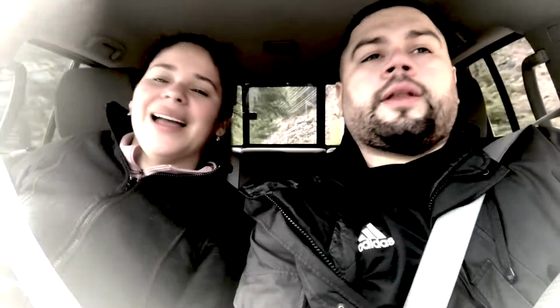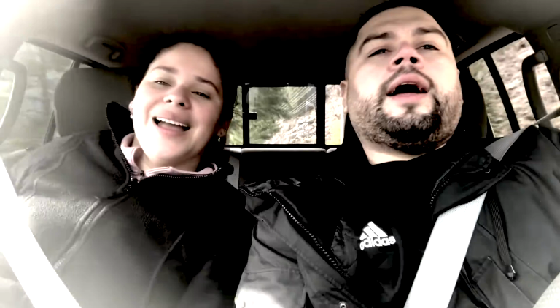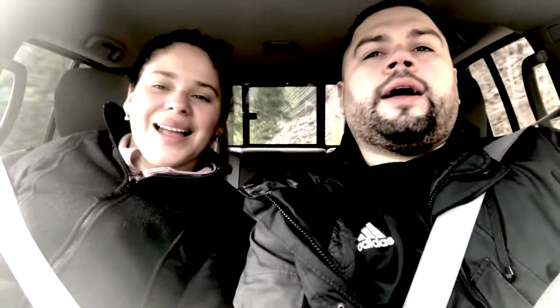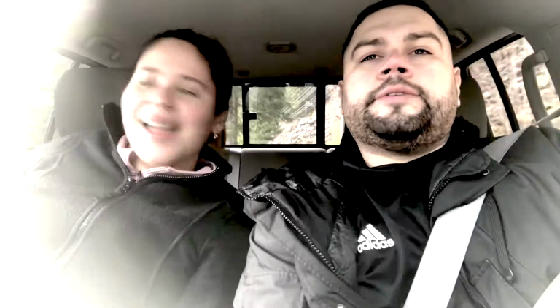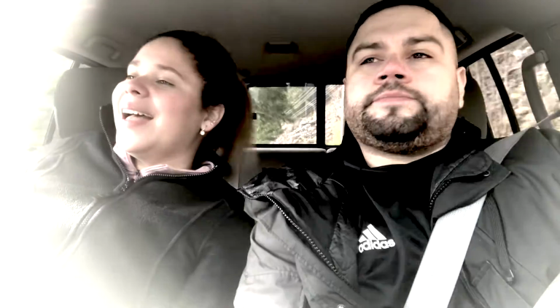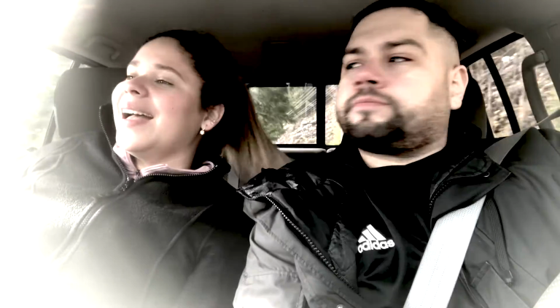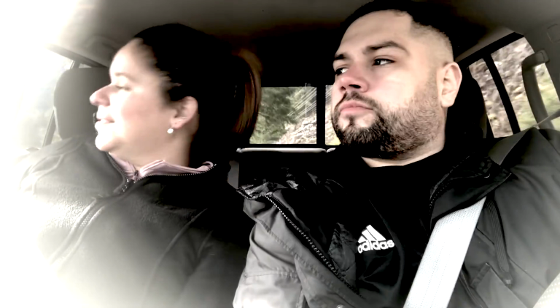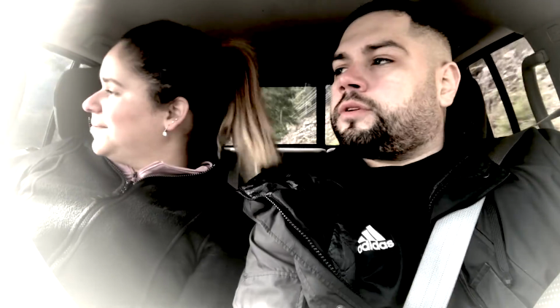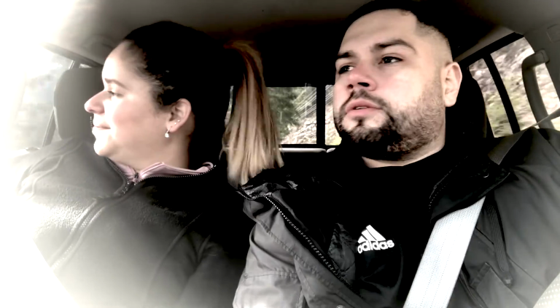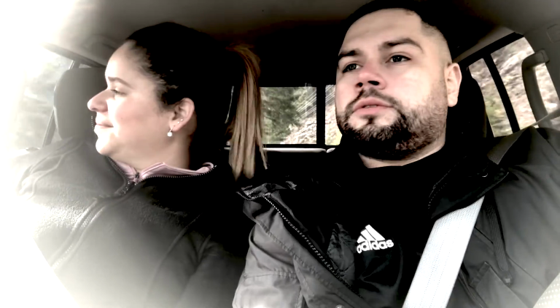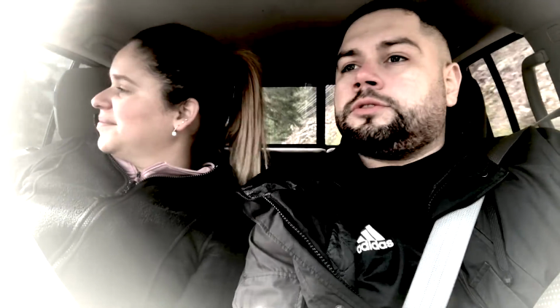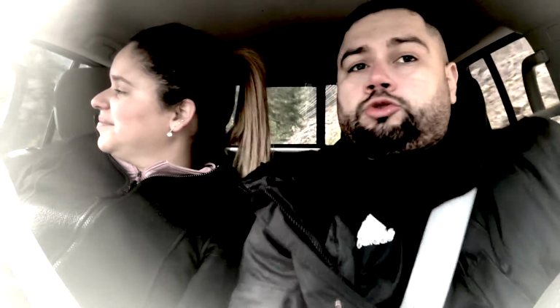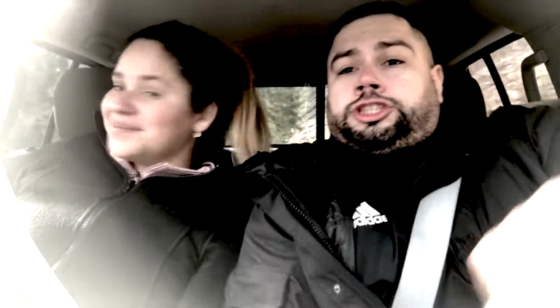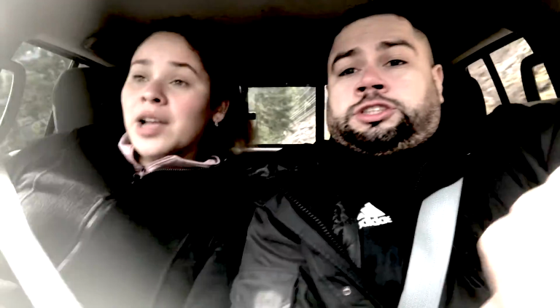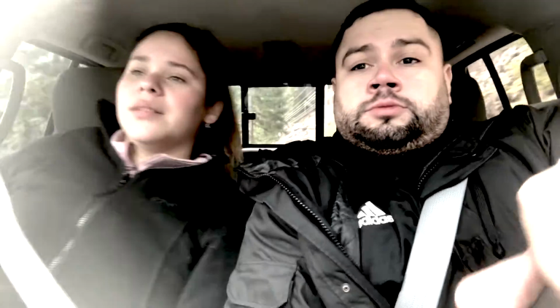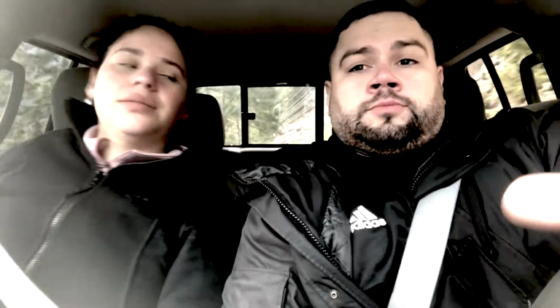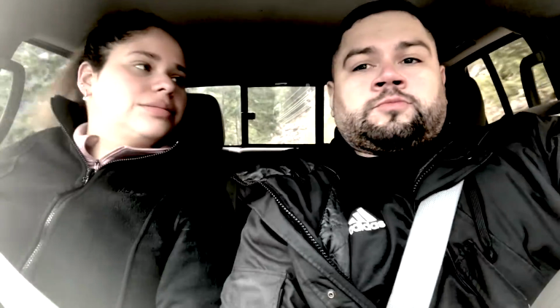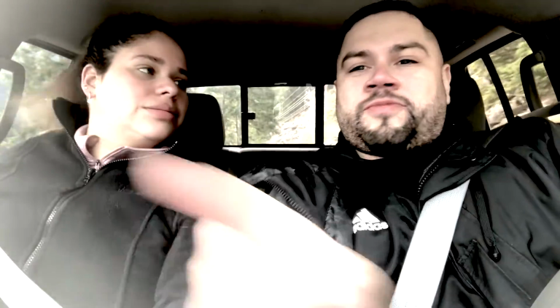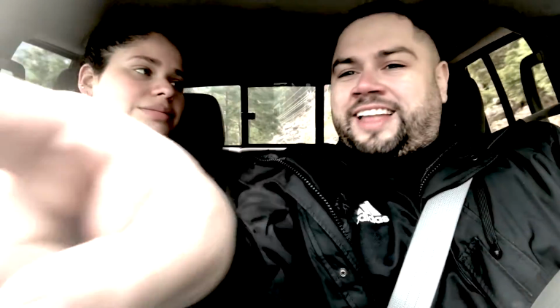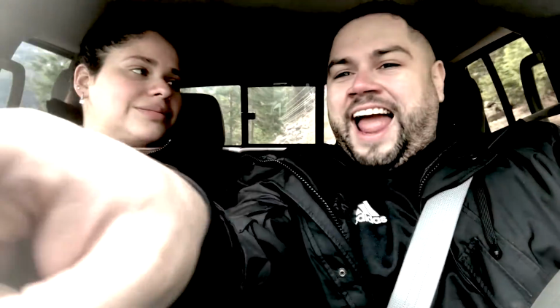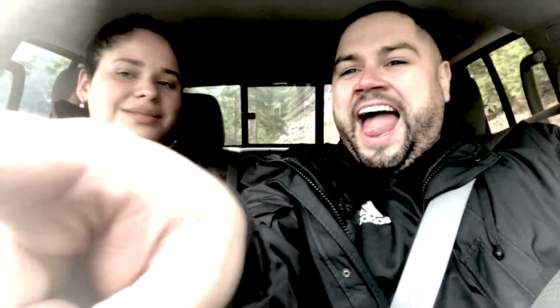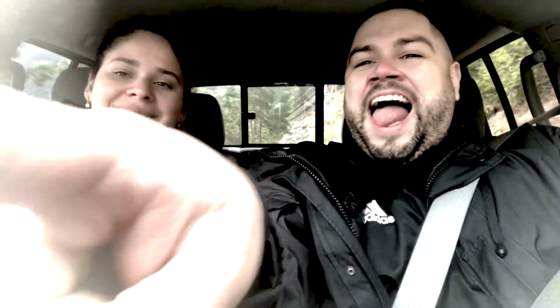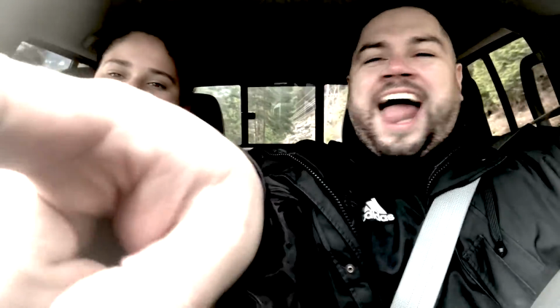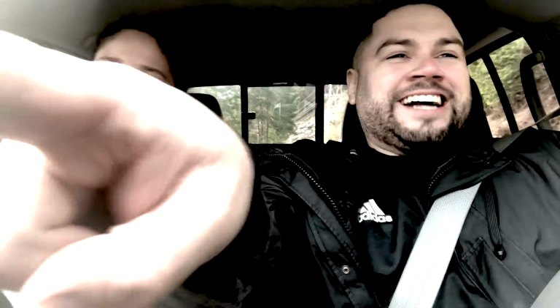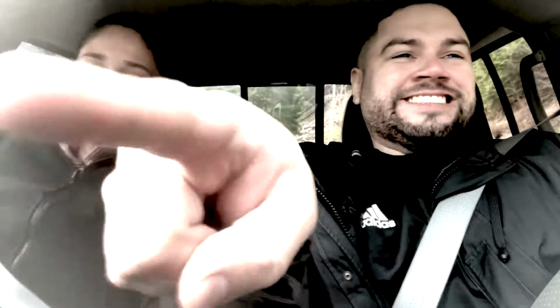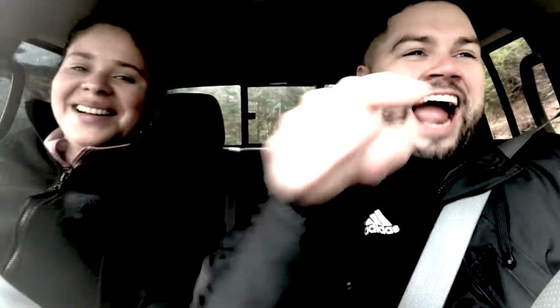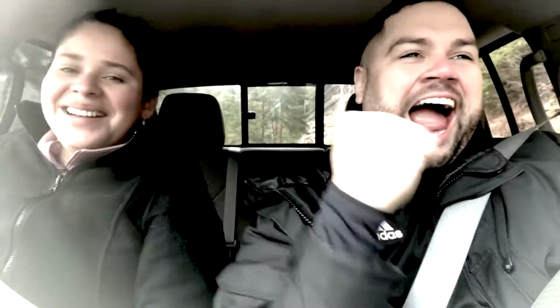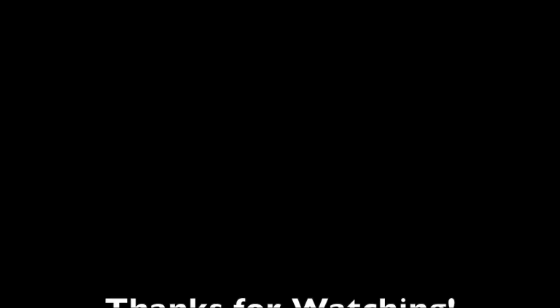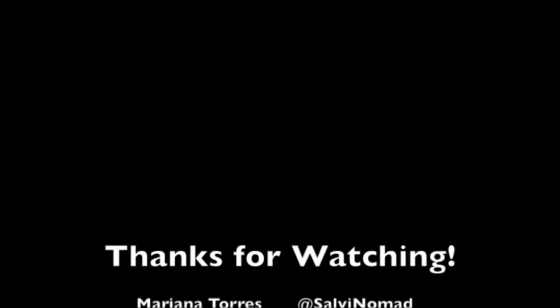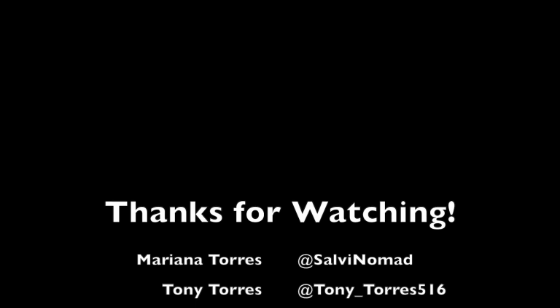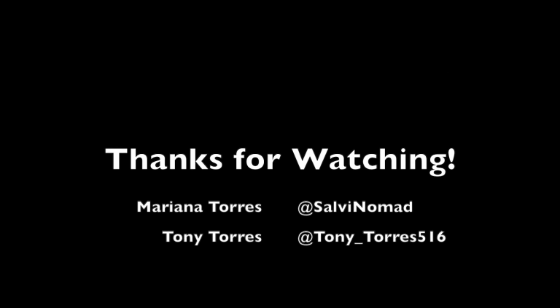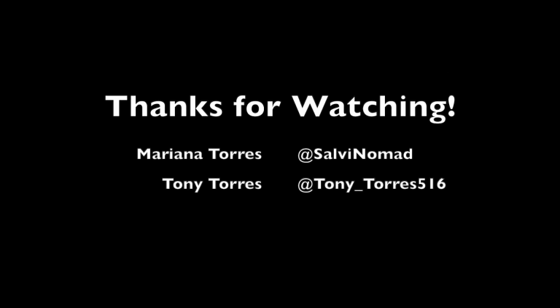If you'd like to see more of these adventures, please make sure to like, comment, or subscribe. Thanks for watching!